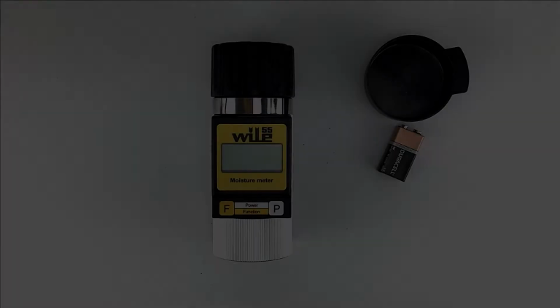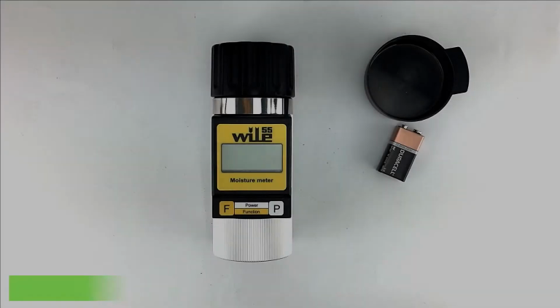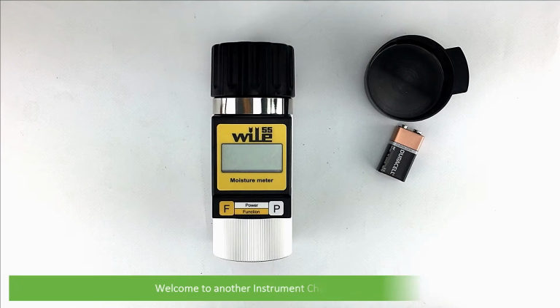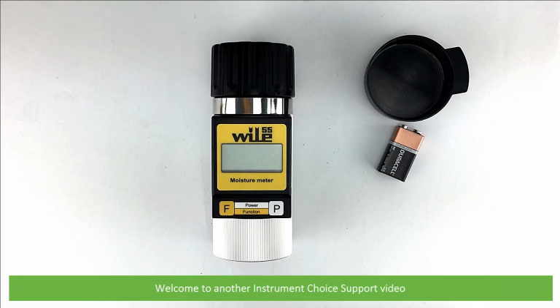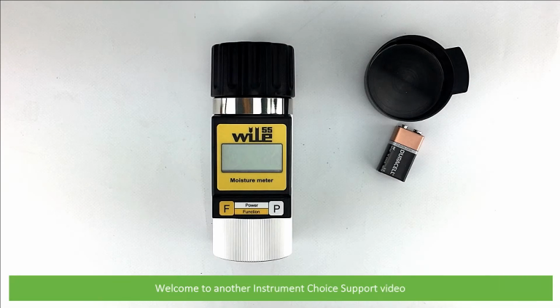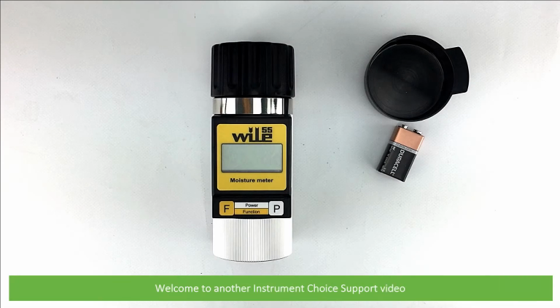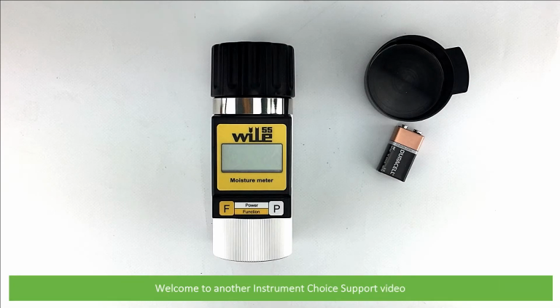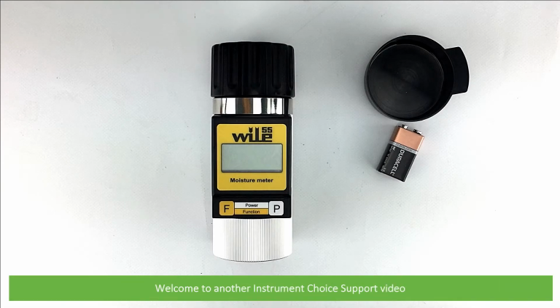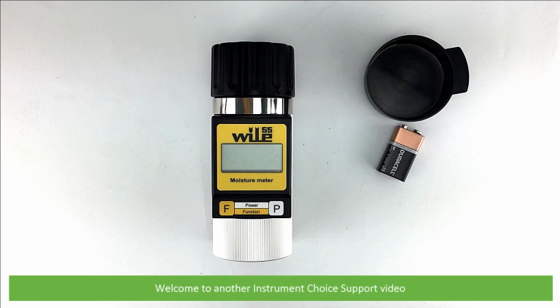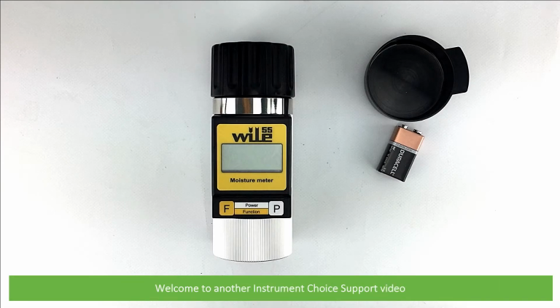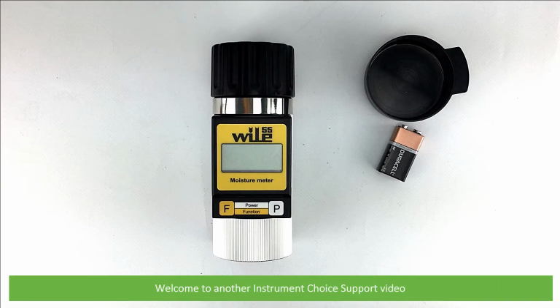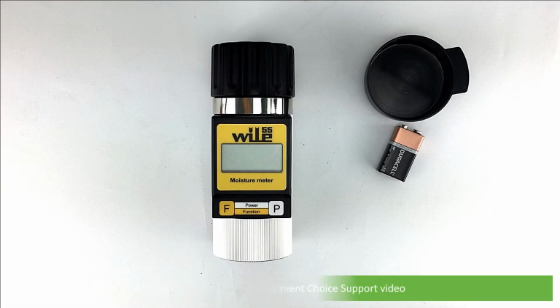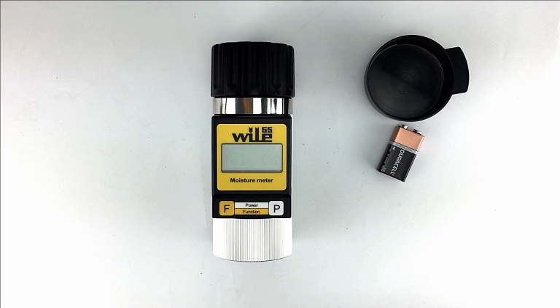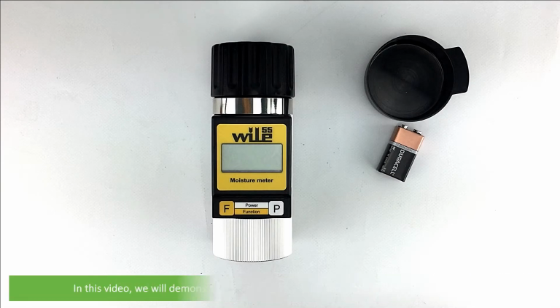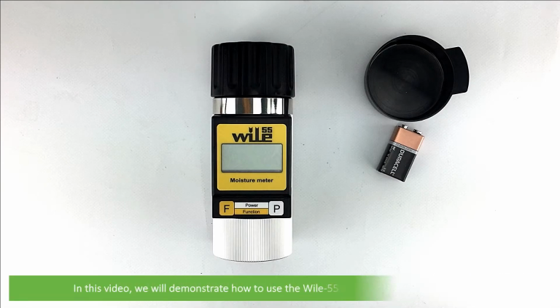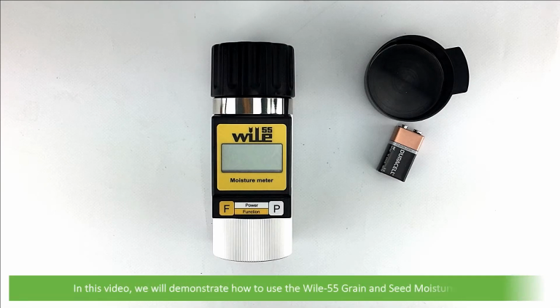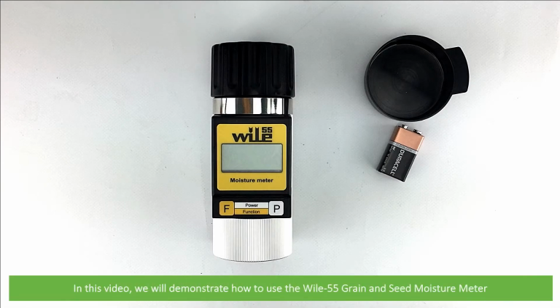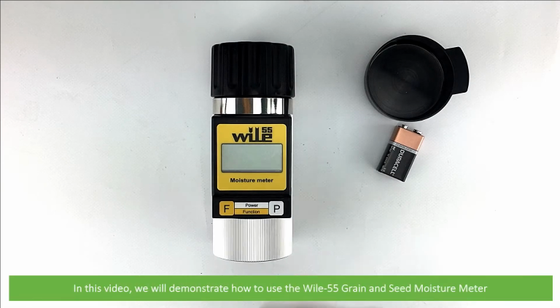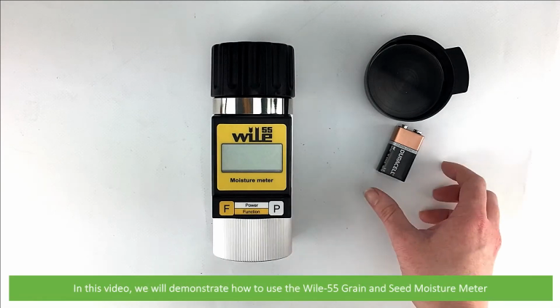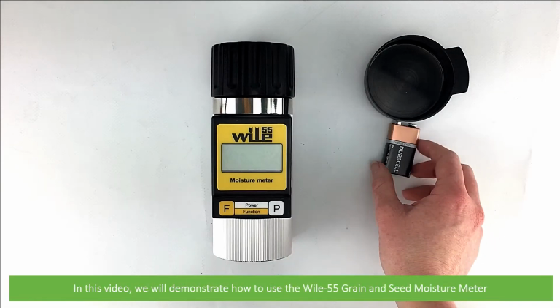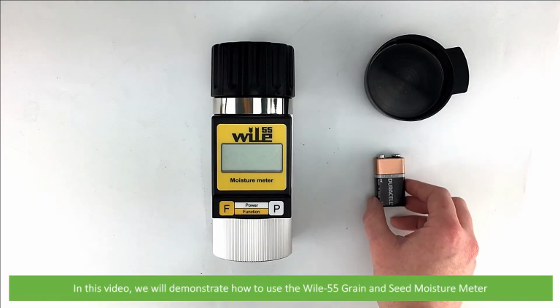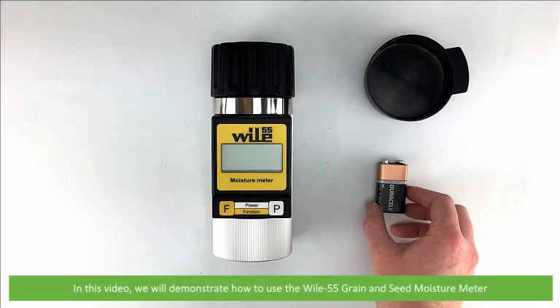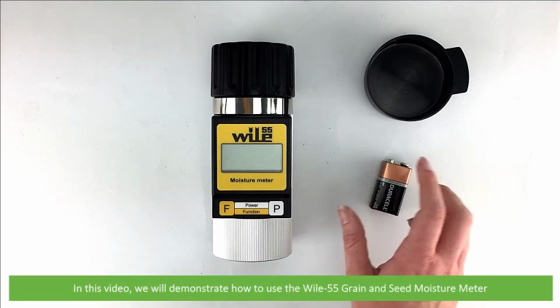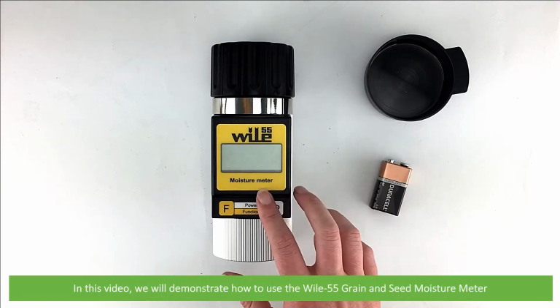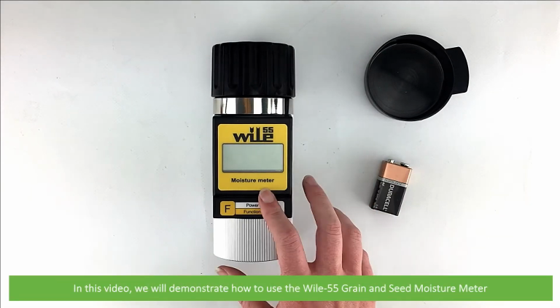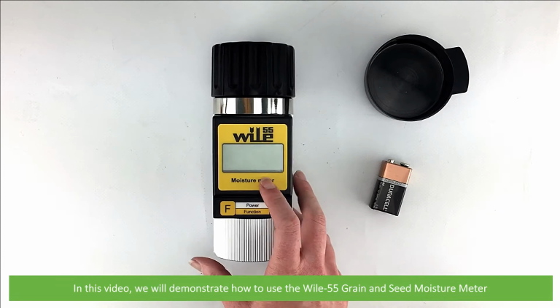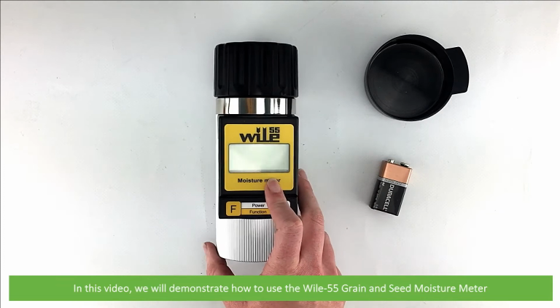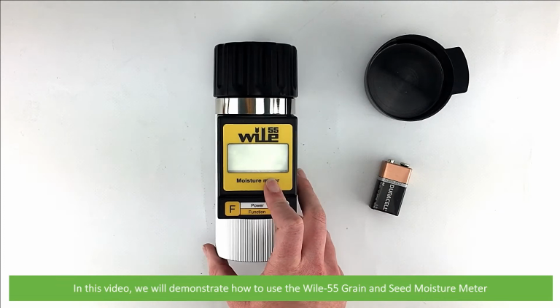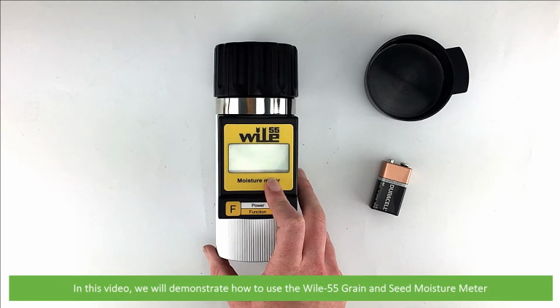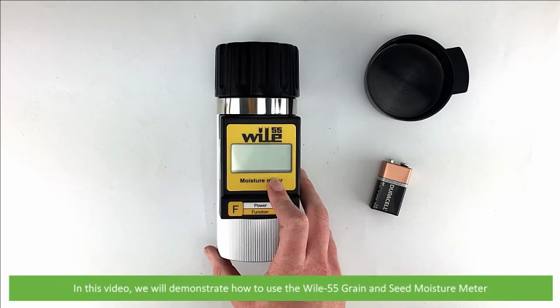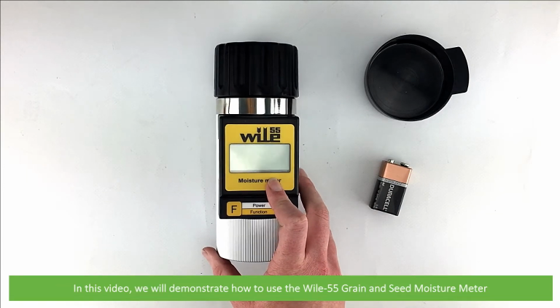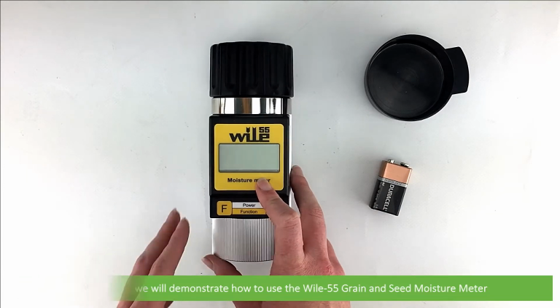Hi and welcome to another Instrument Choice support video. In this video we'll demonstrate how to use the Wiley 55 grain and seed moisture meter.